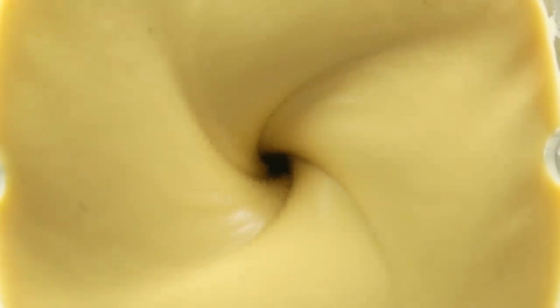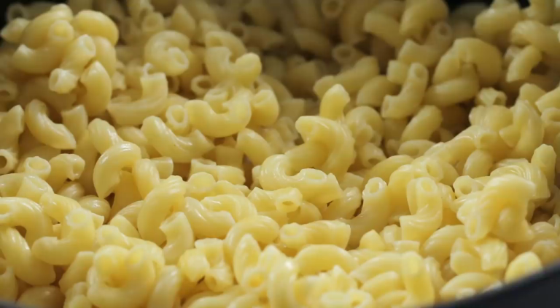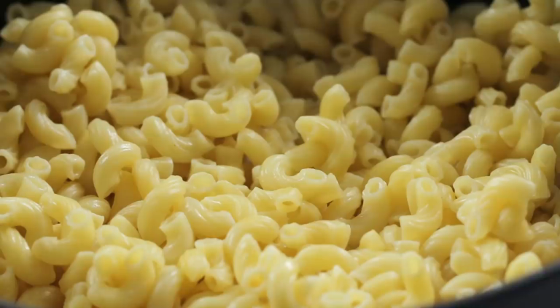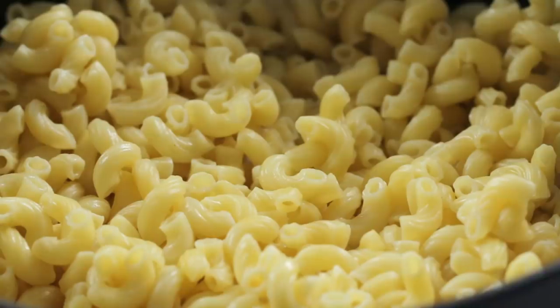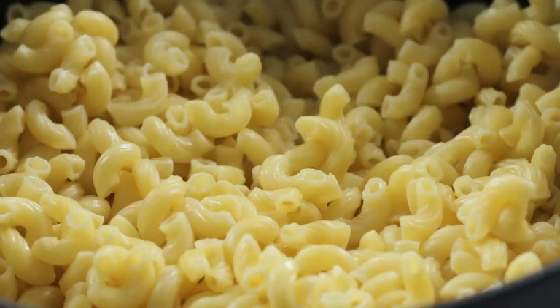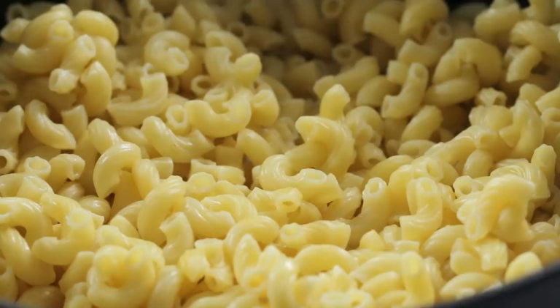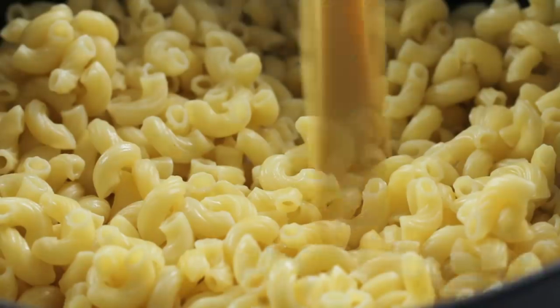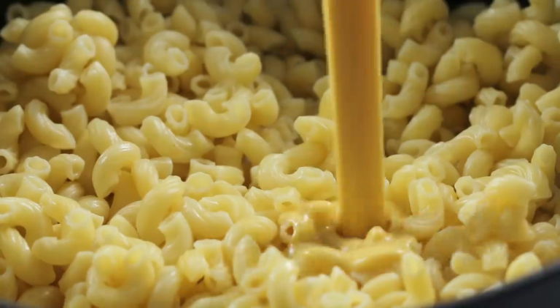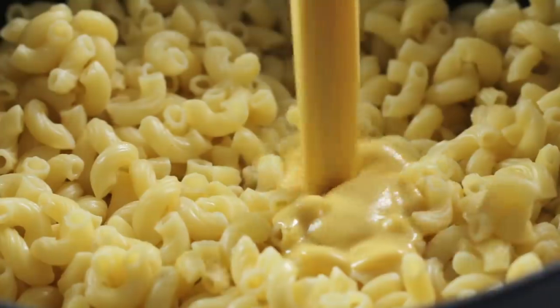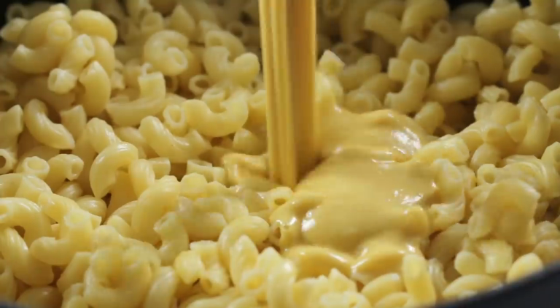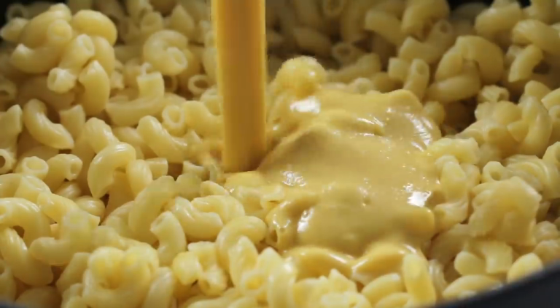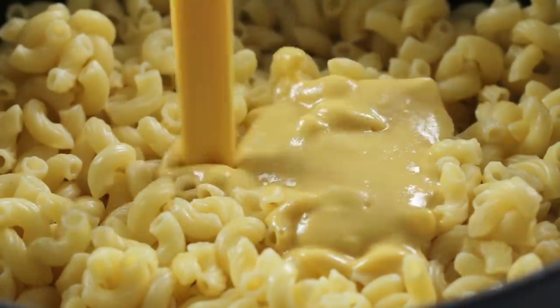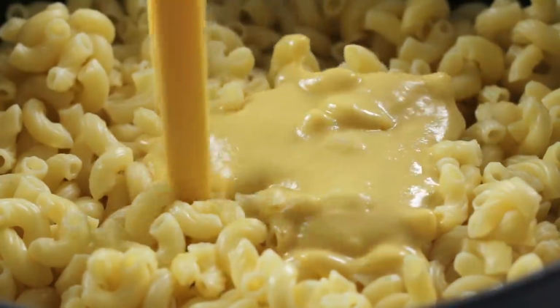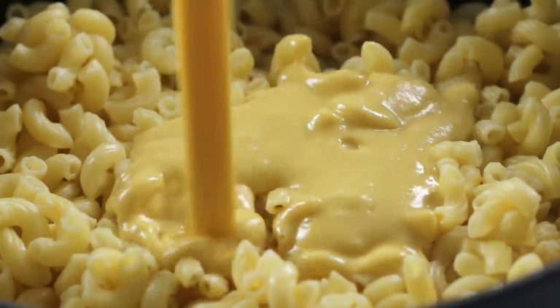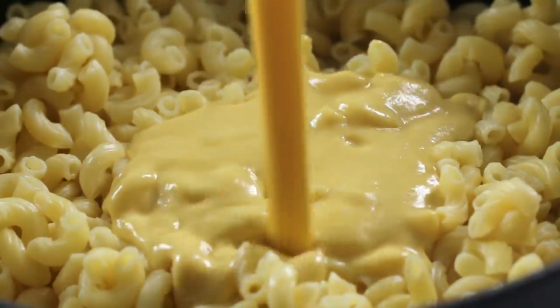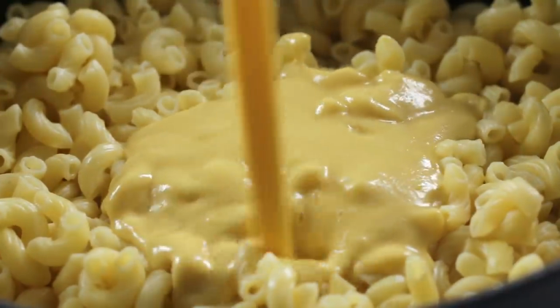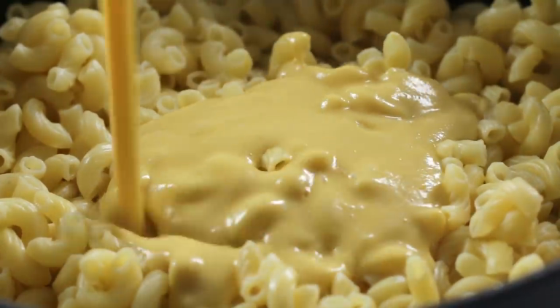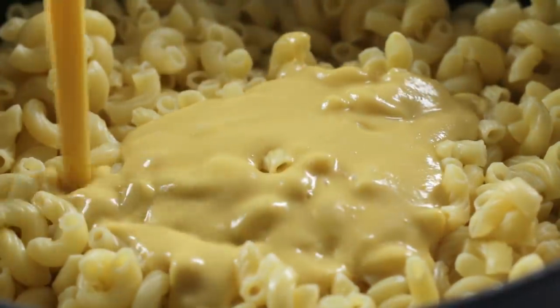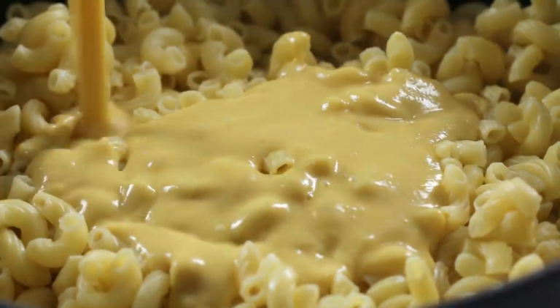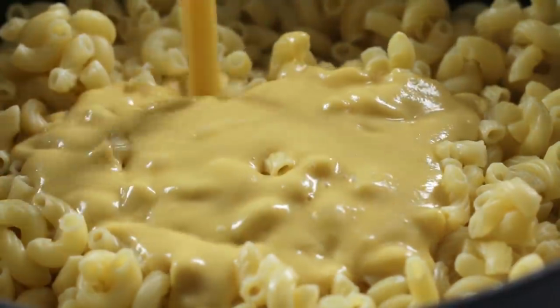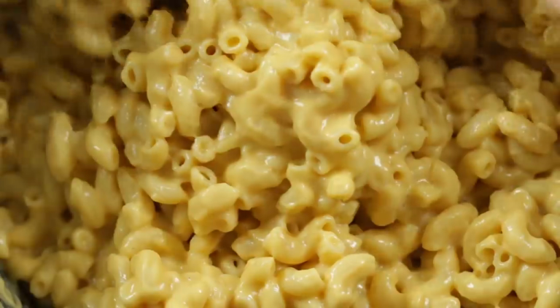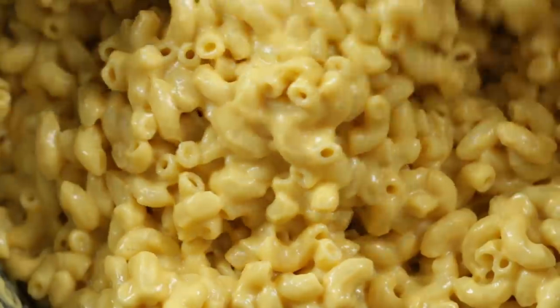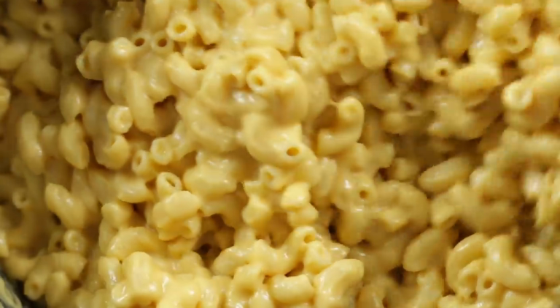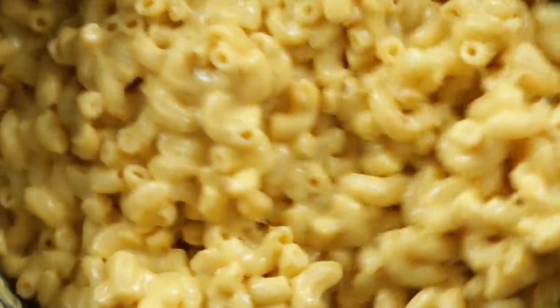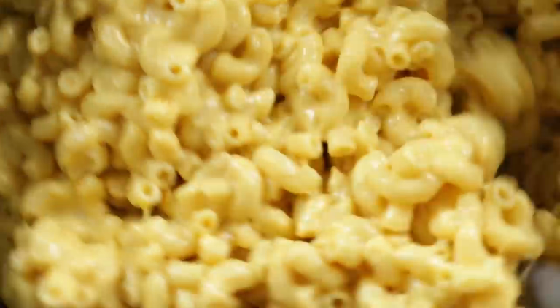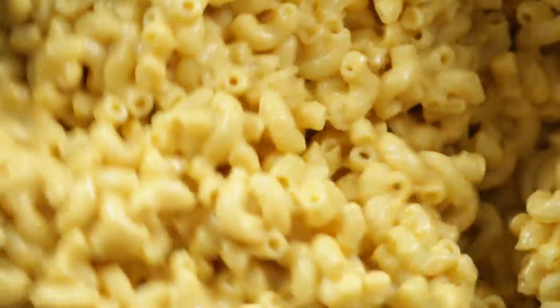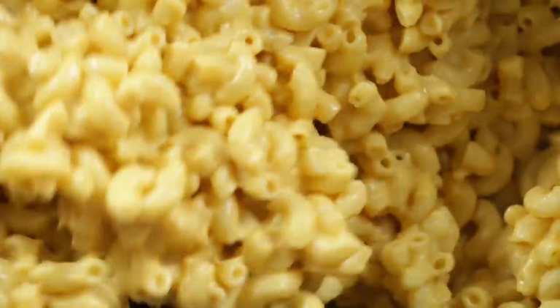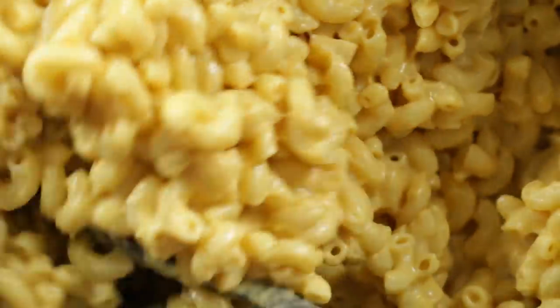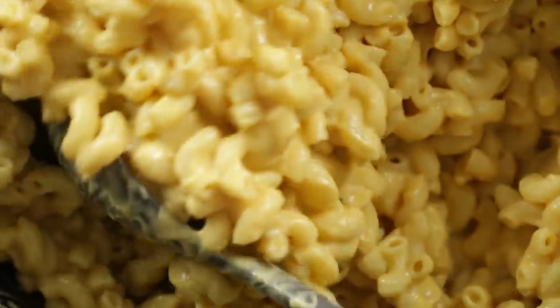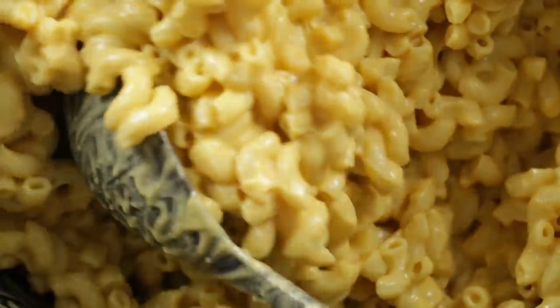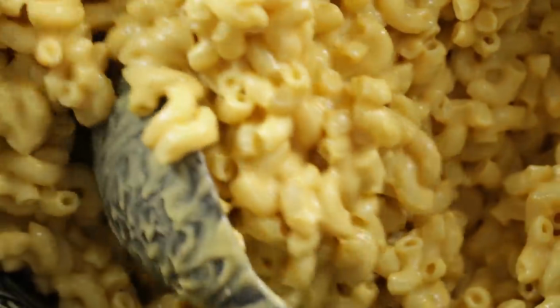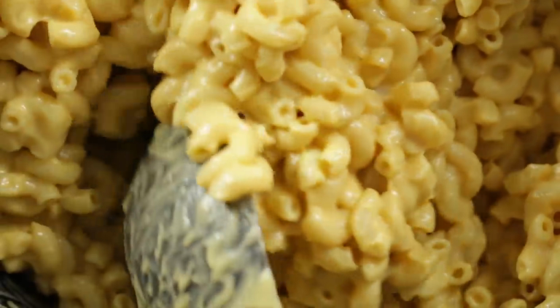Blend that up until it's smooth. Now you get to pour the sauce over your mac and cheese, stir that up, and serve immediately.